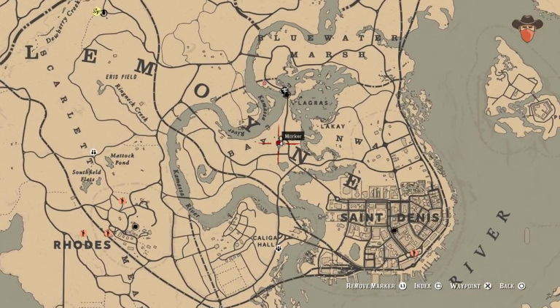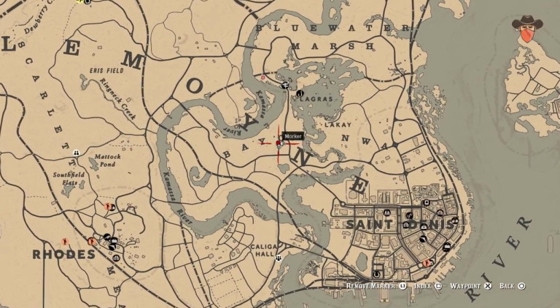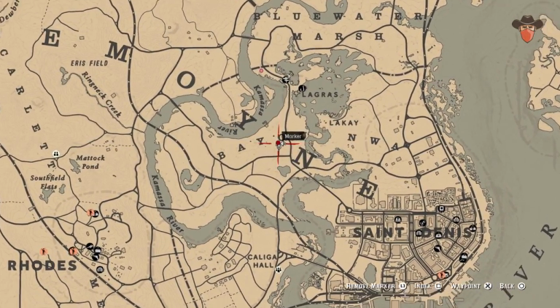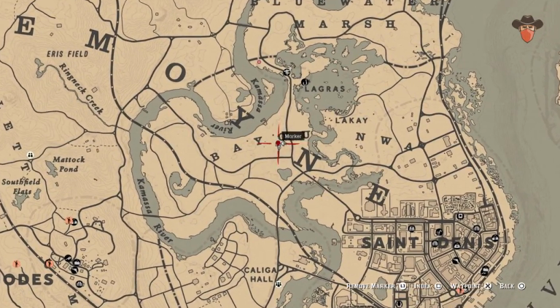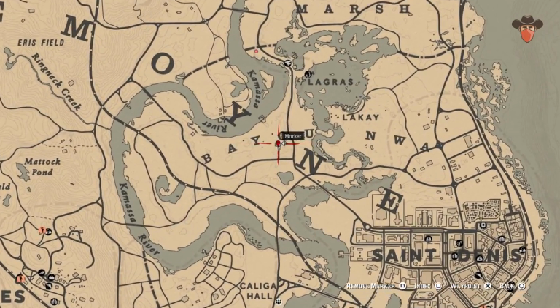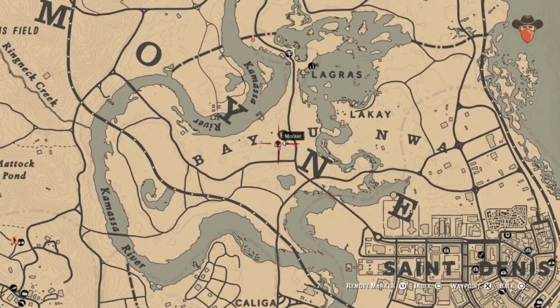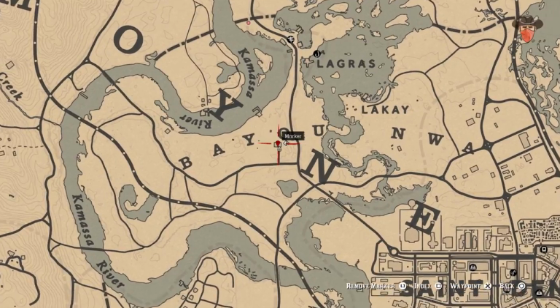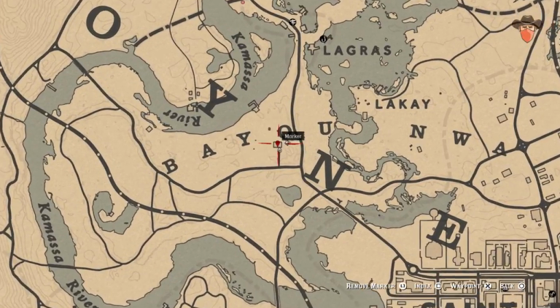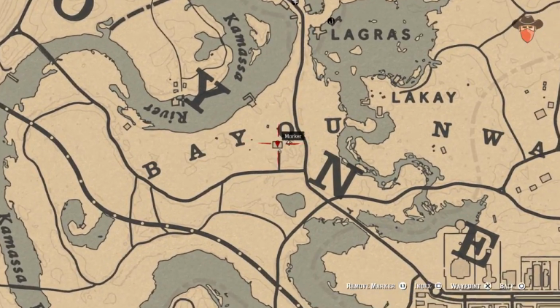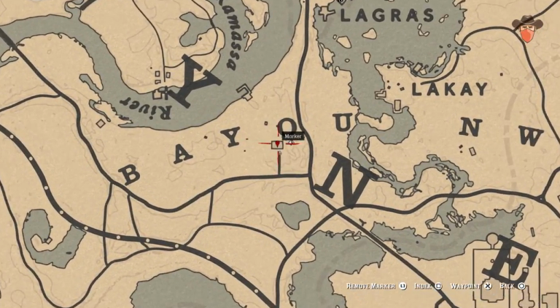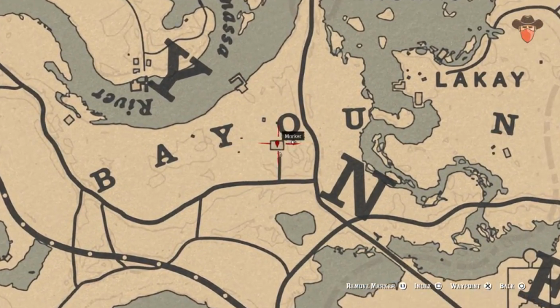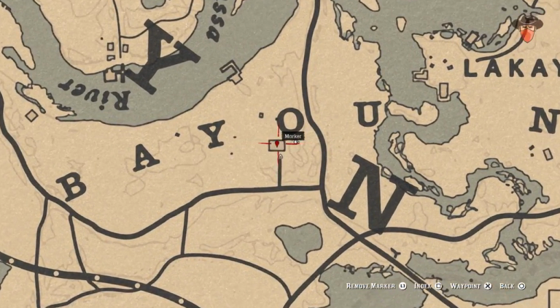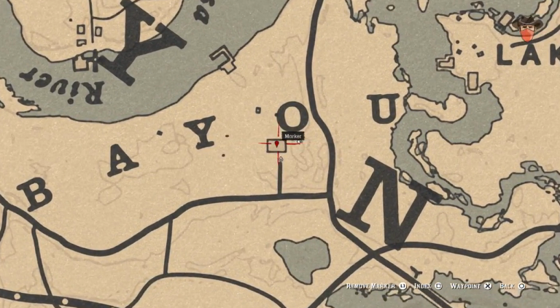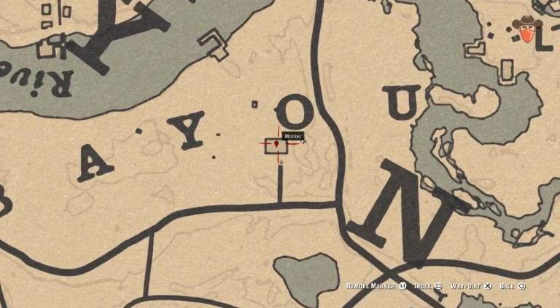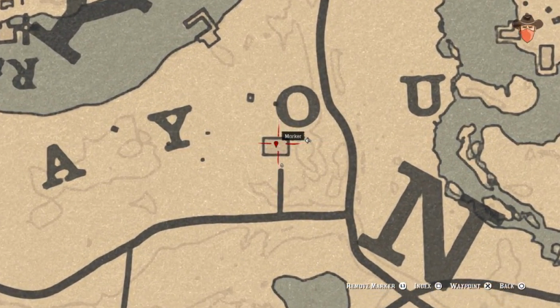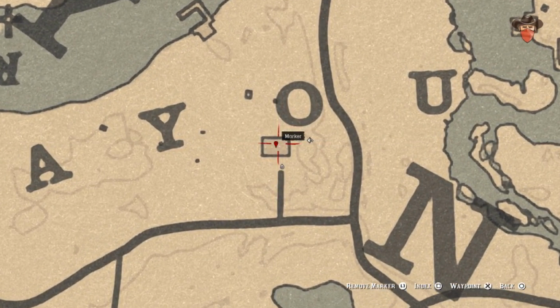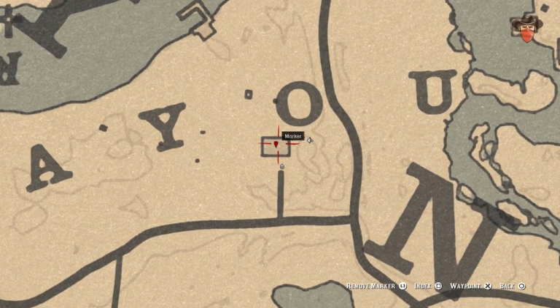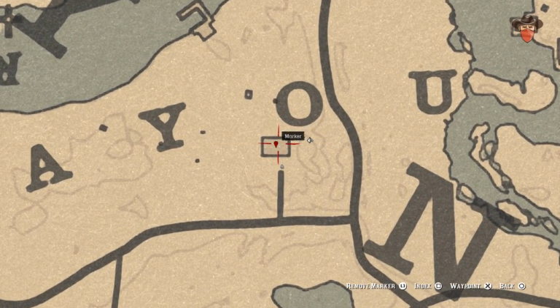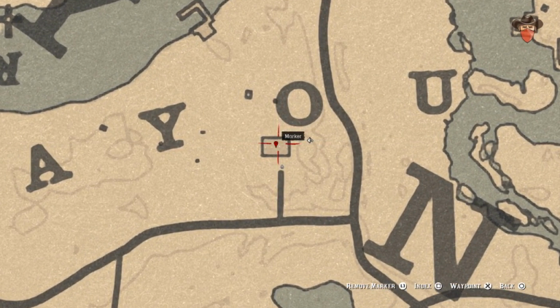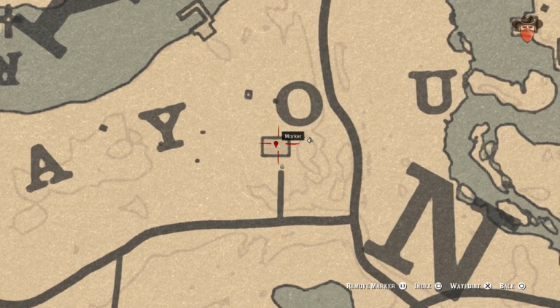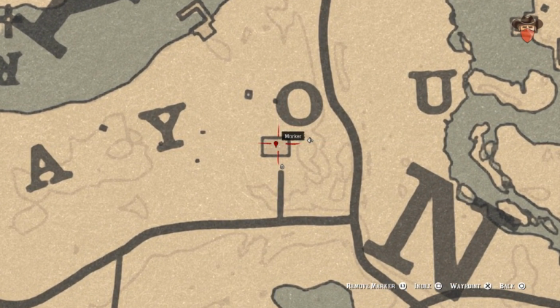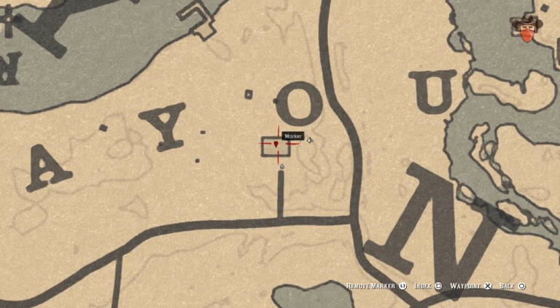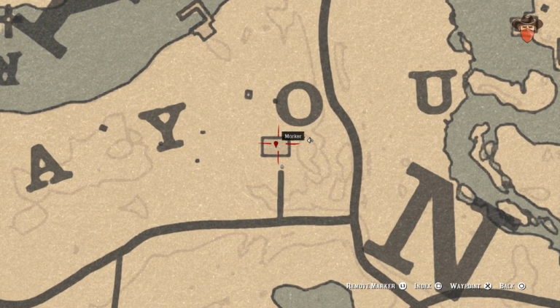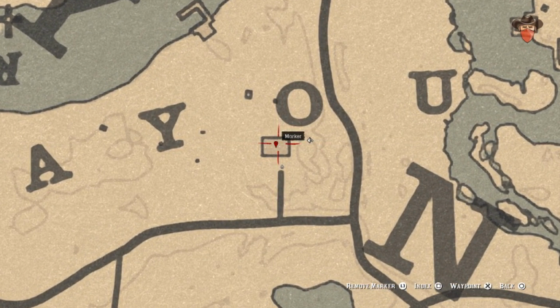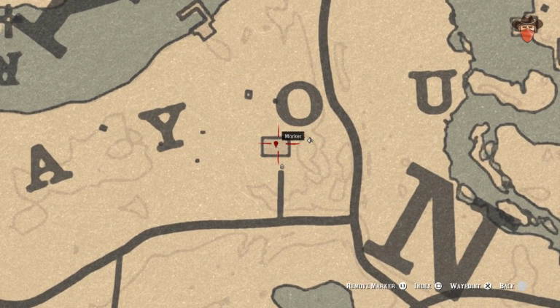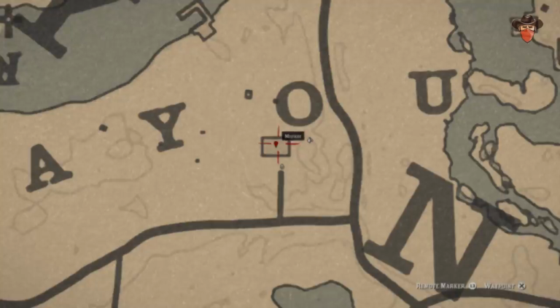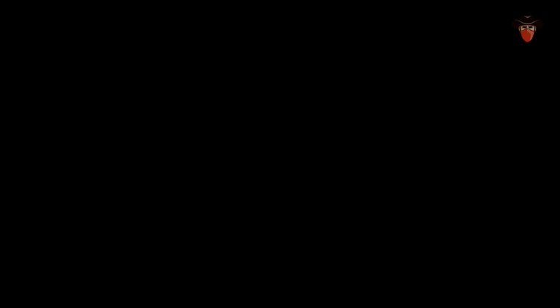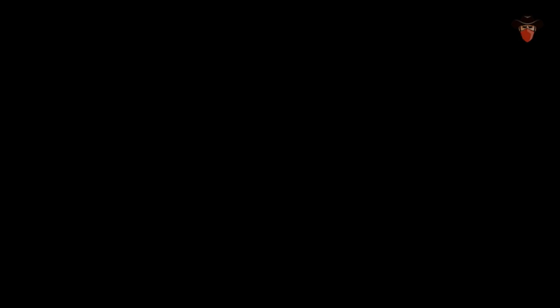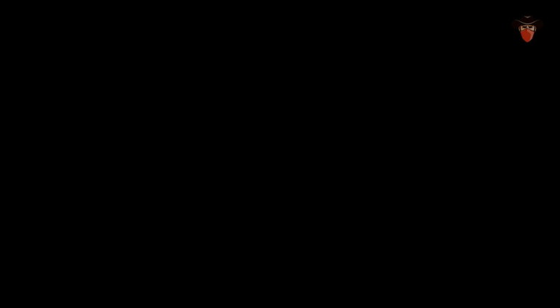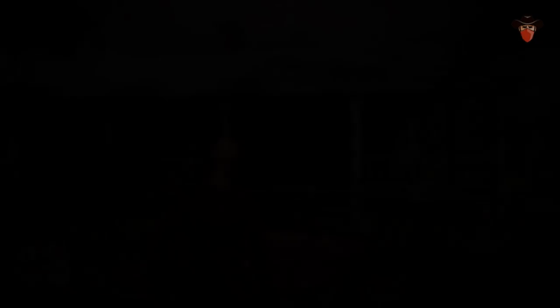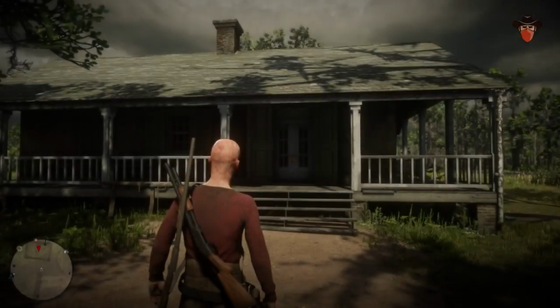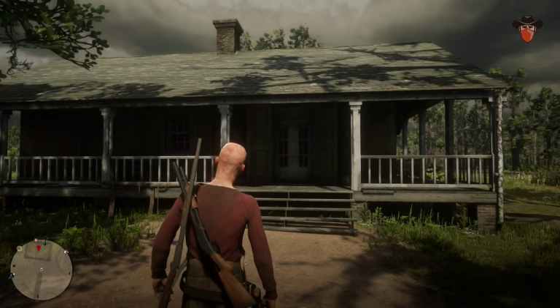Nearby to the west you'll find another building. Inside, open the wardrobe for another potent miracle tonic.